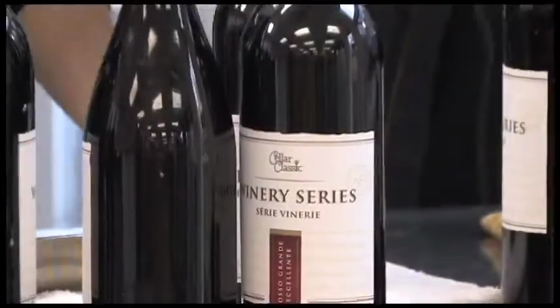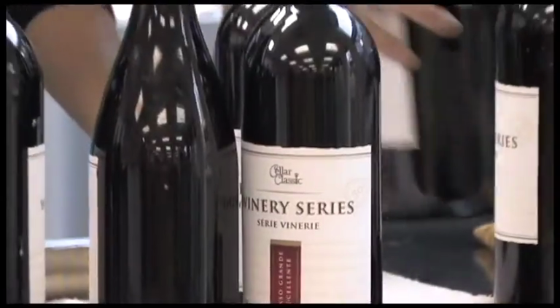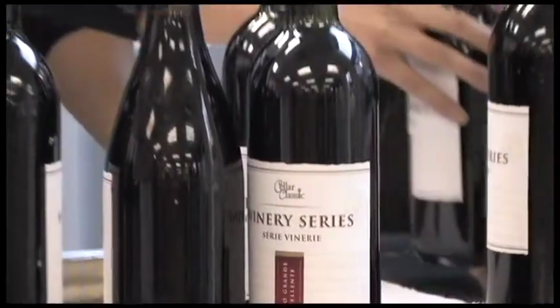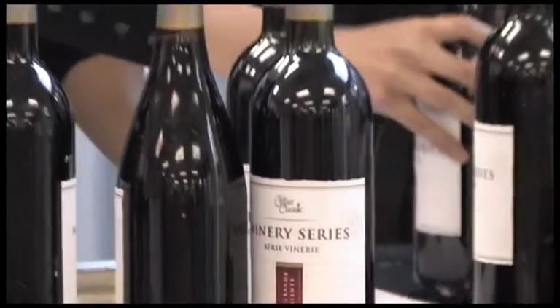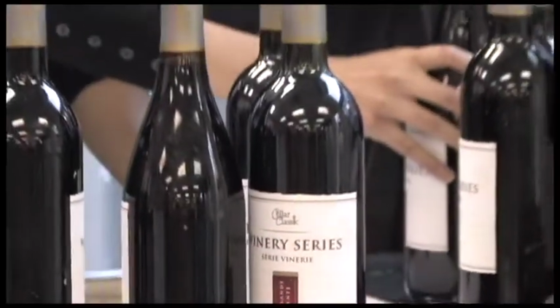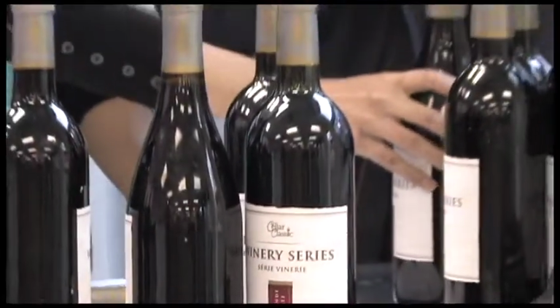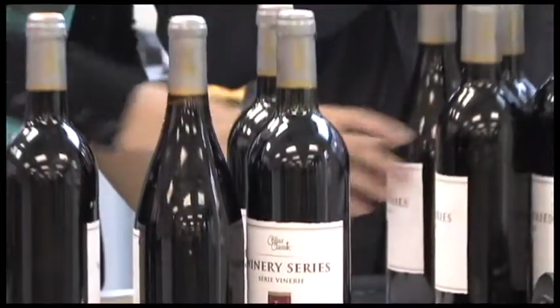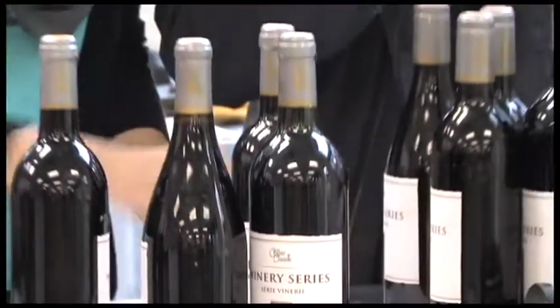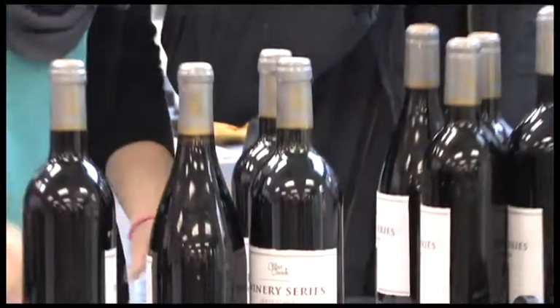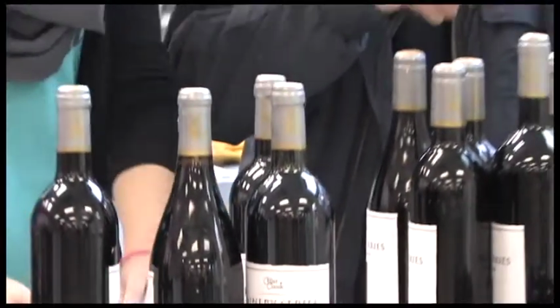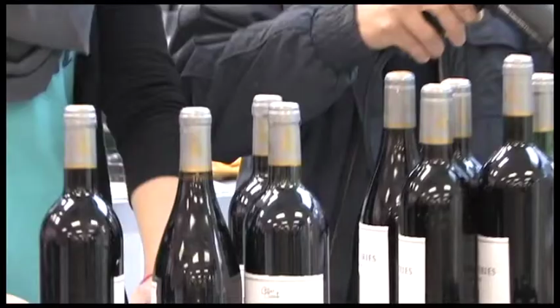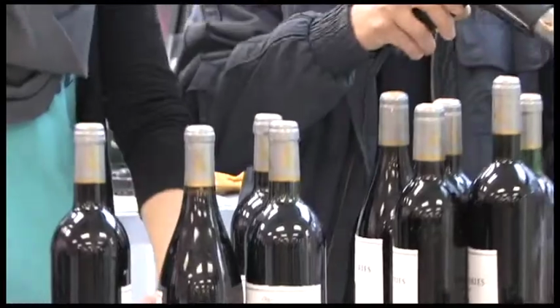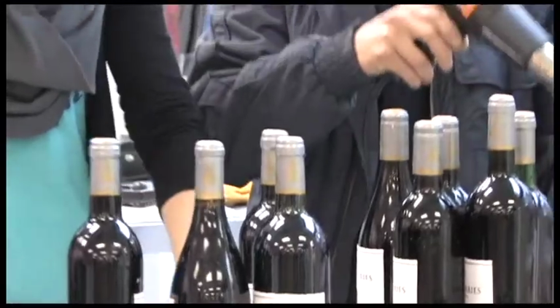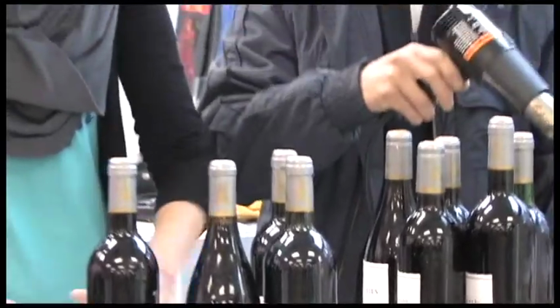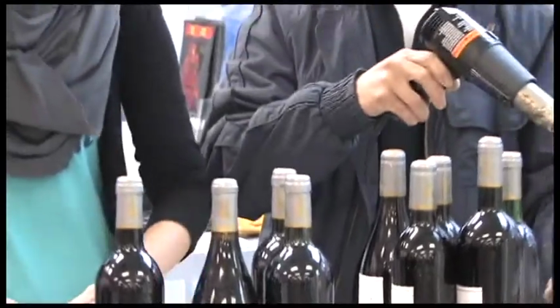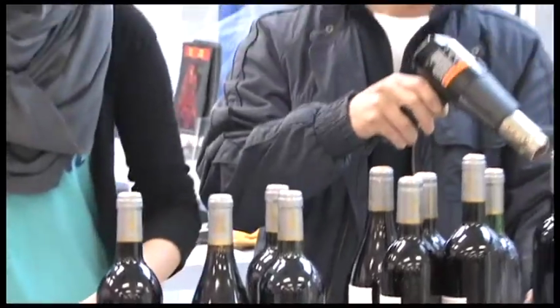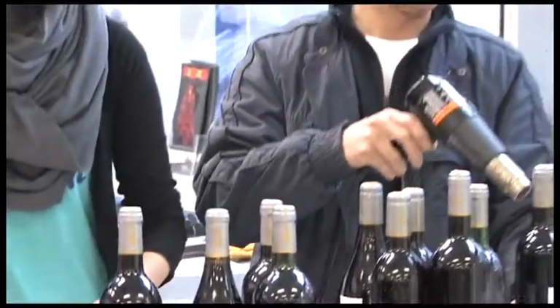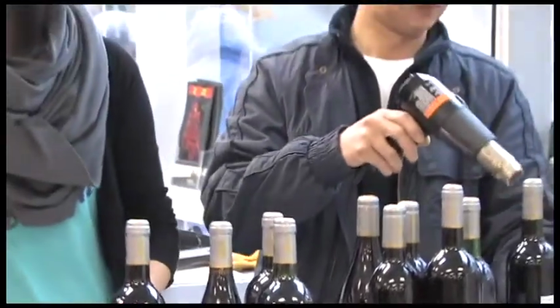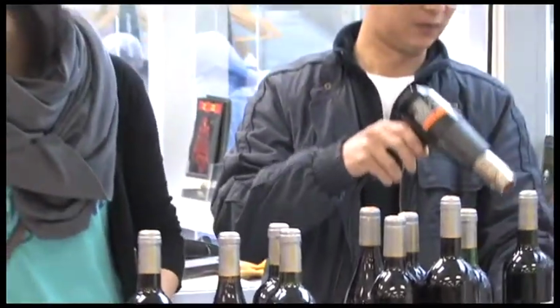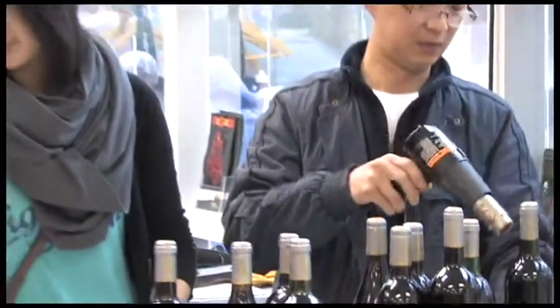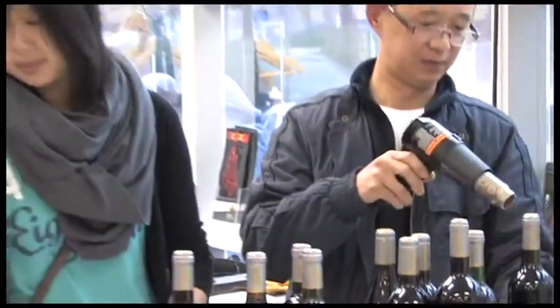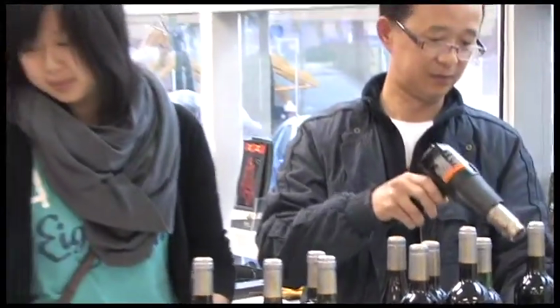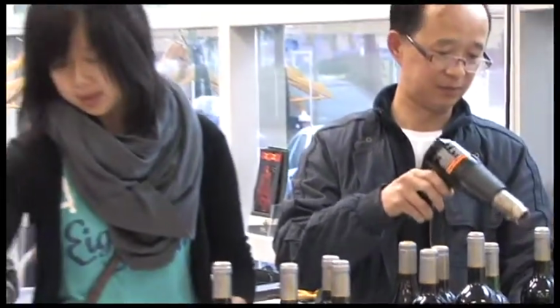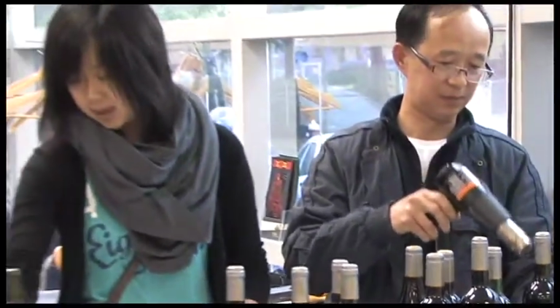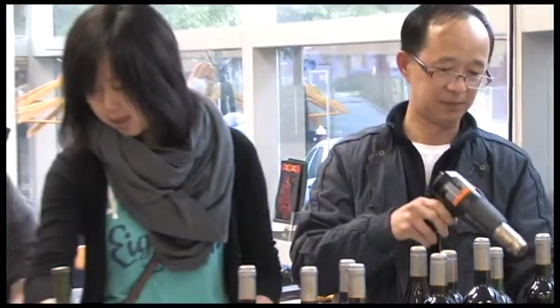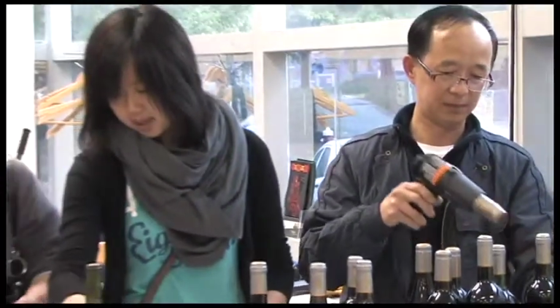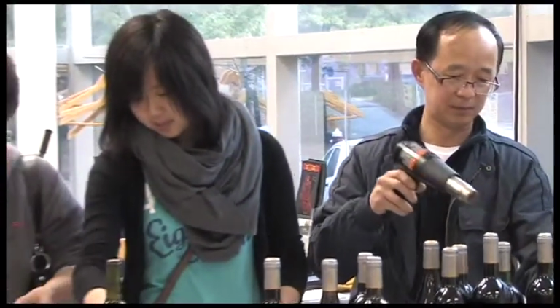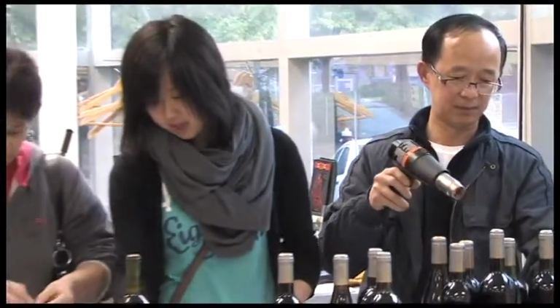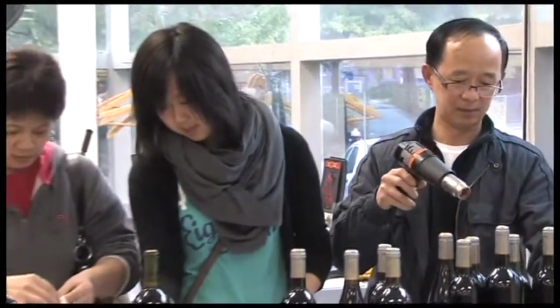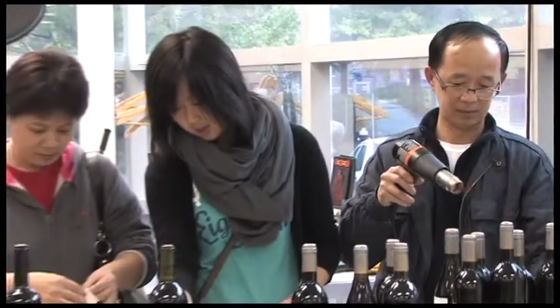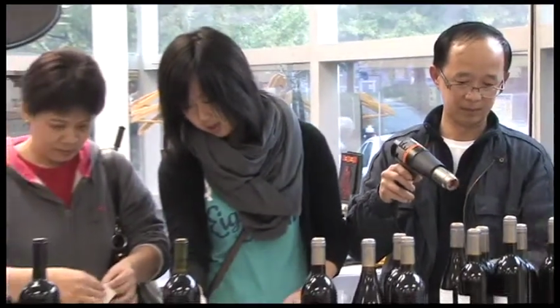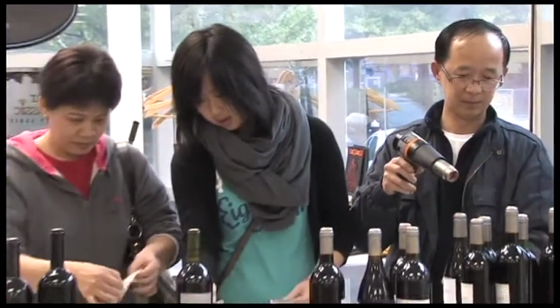Wines generally need some aging time after they are bottled to reach their full potential. This can range from three to six months.